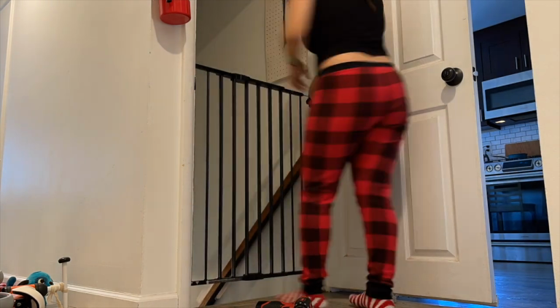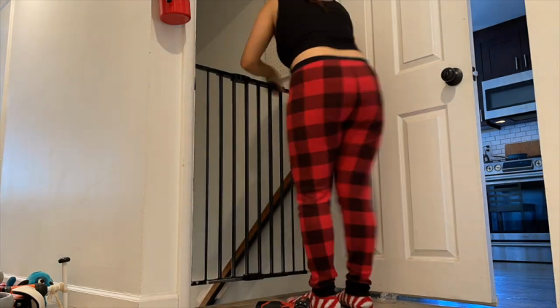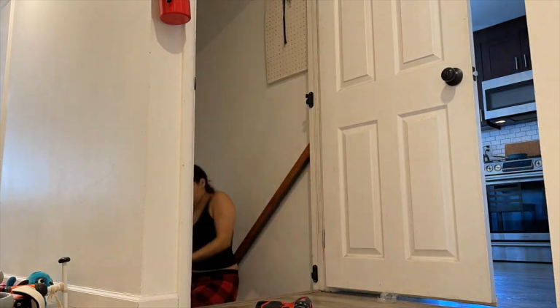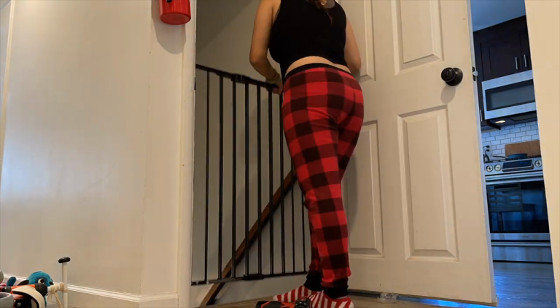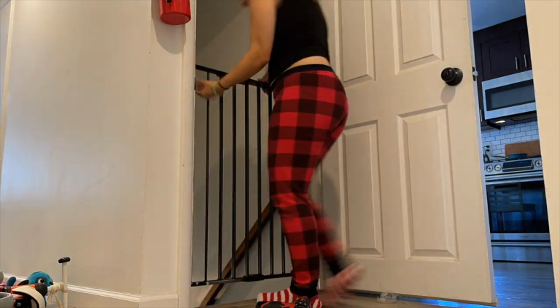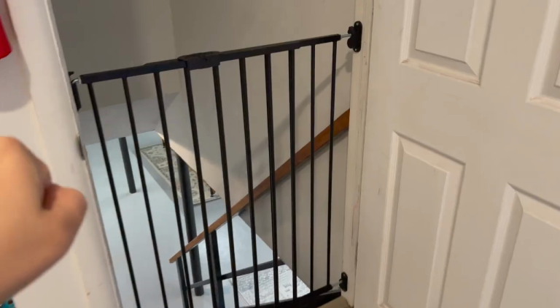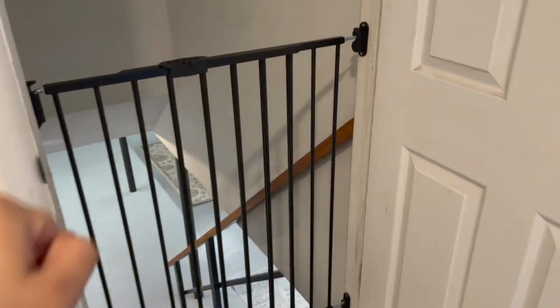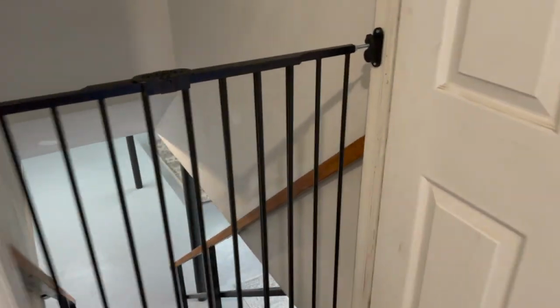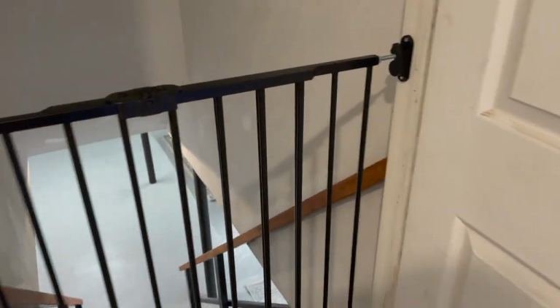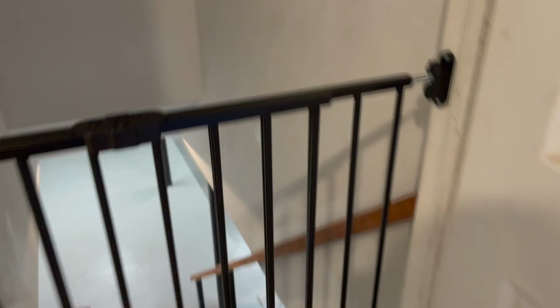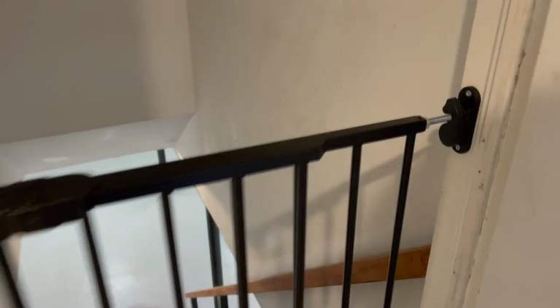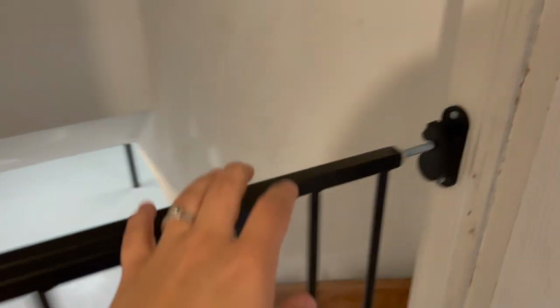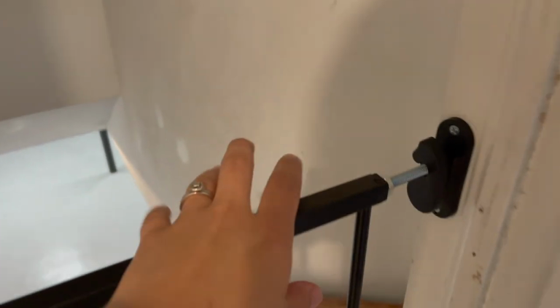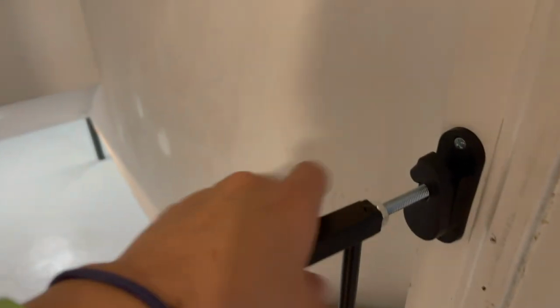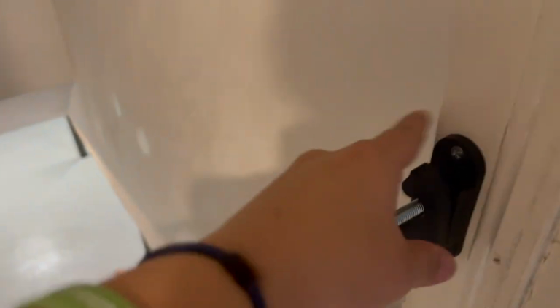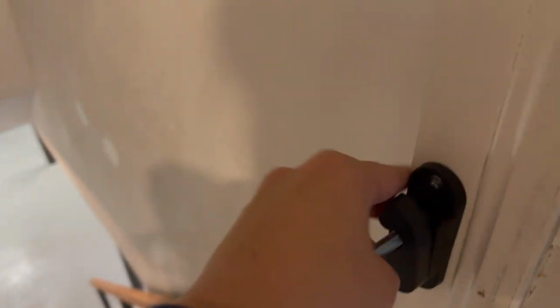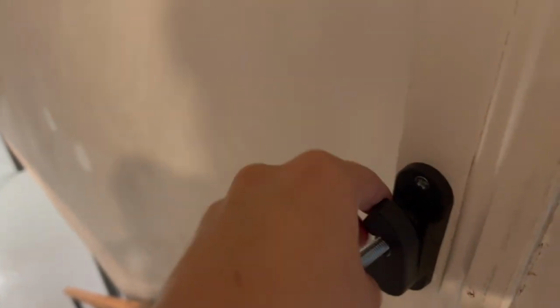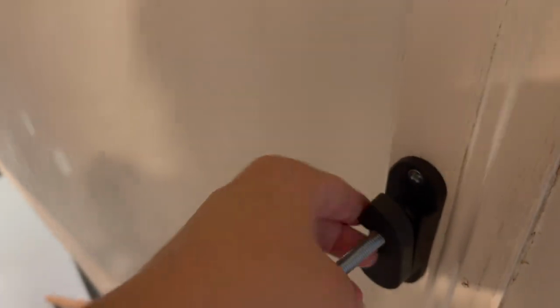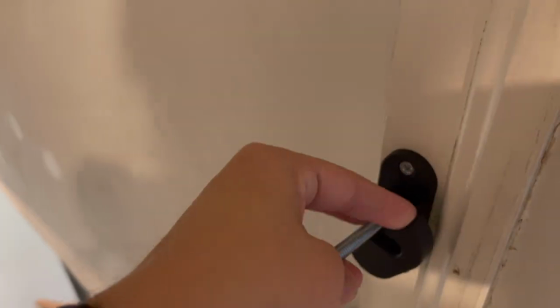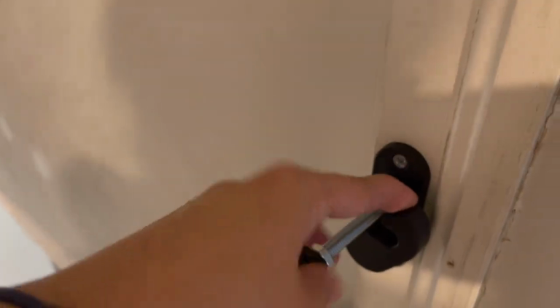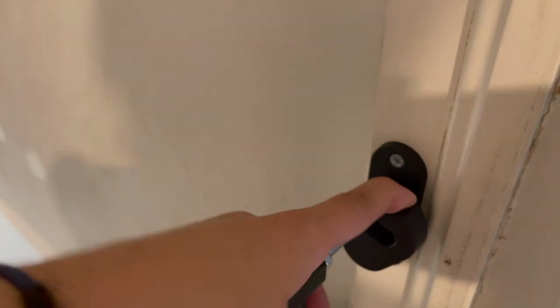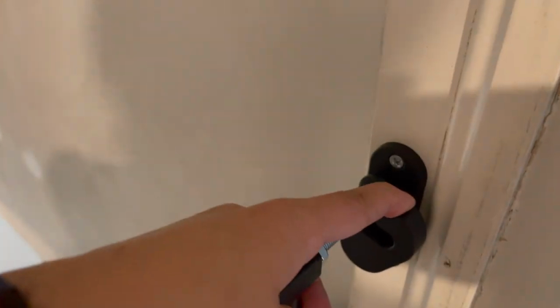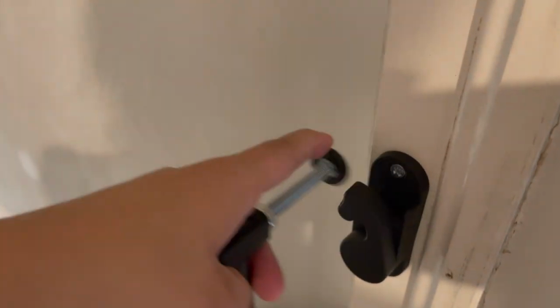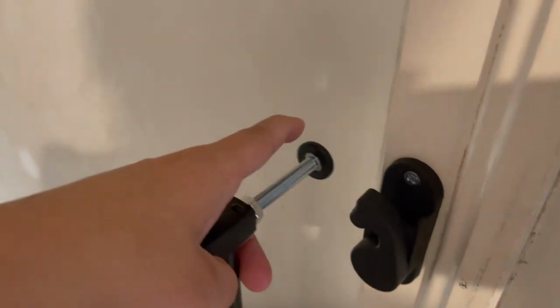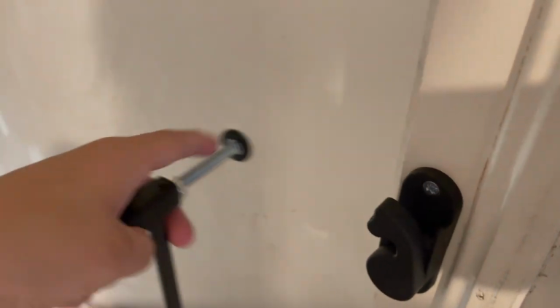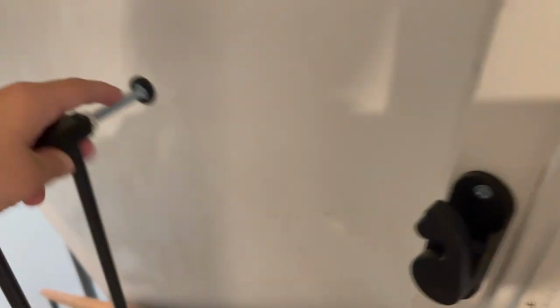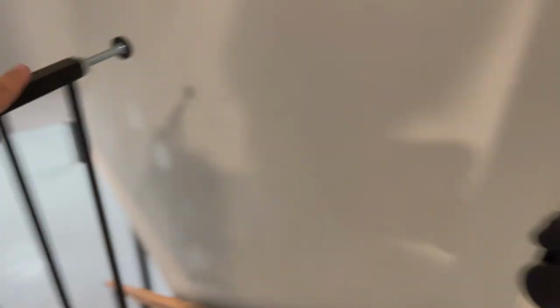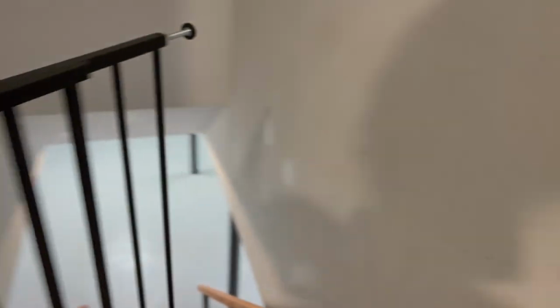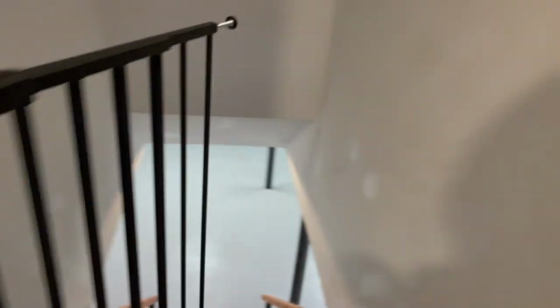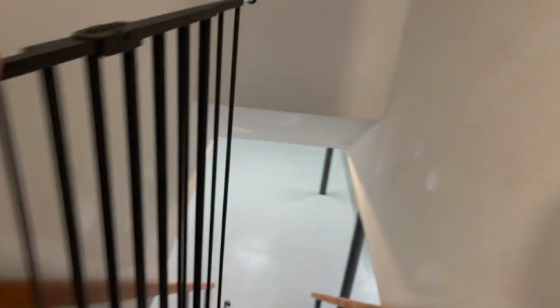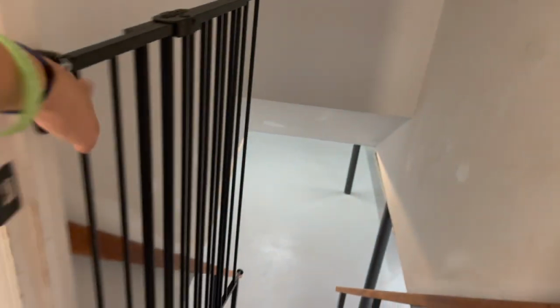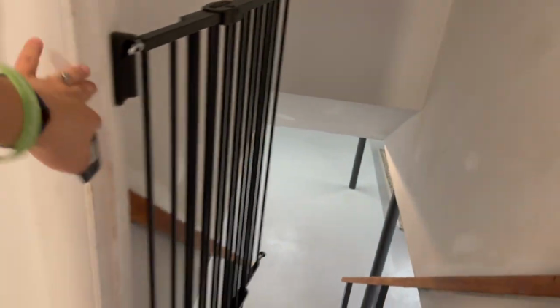Alright, it's all set up! Basically you have to unhook and lift up in order to open it.